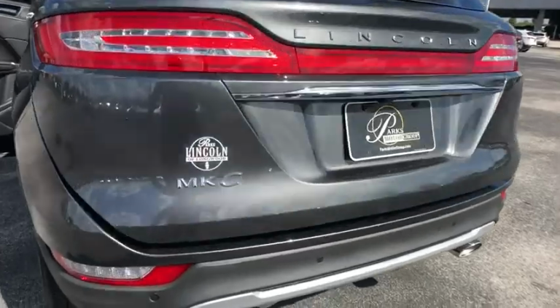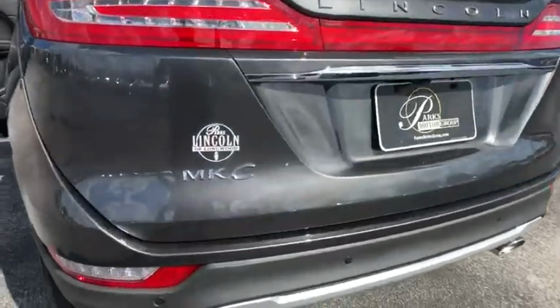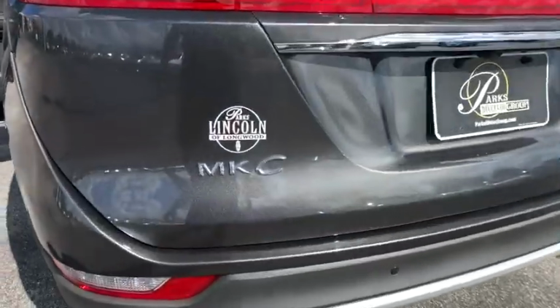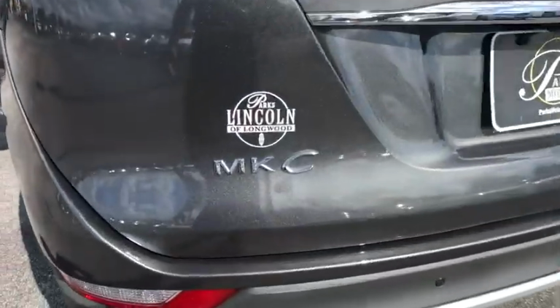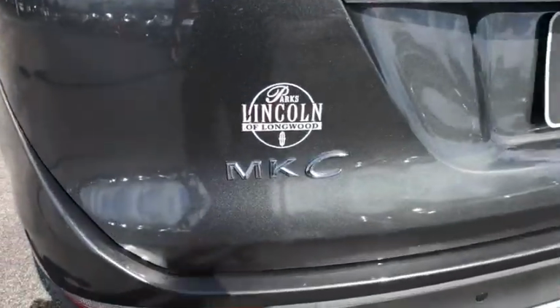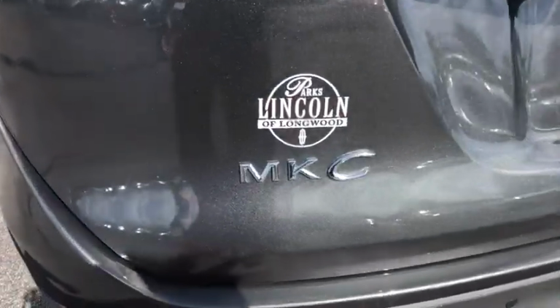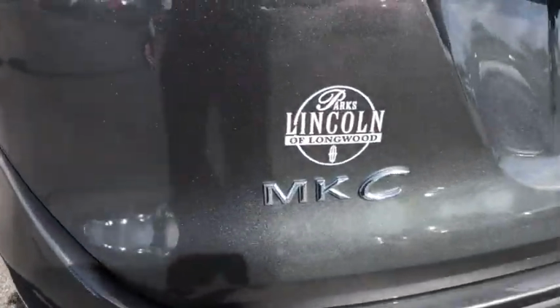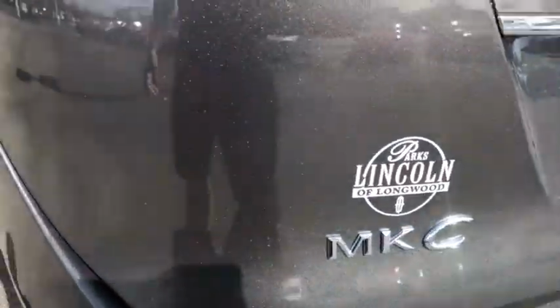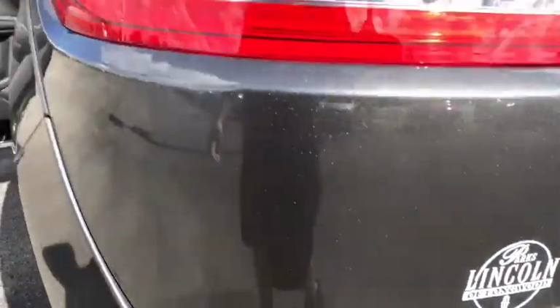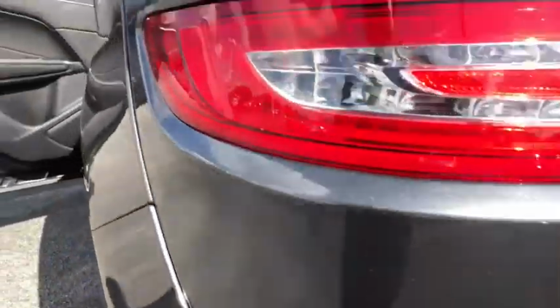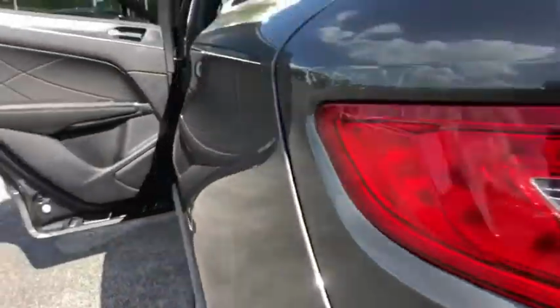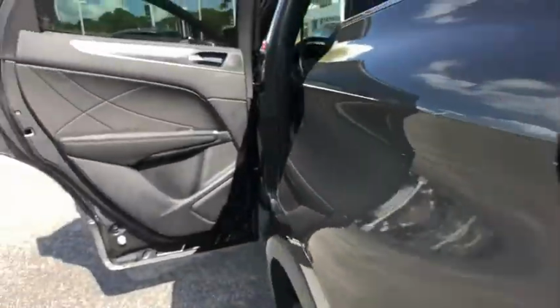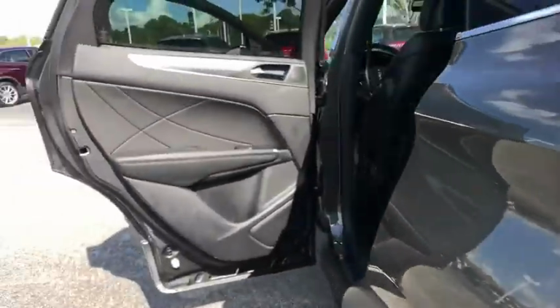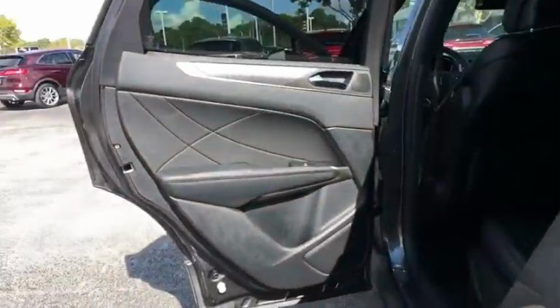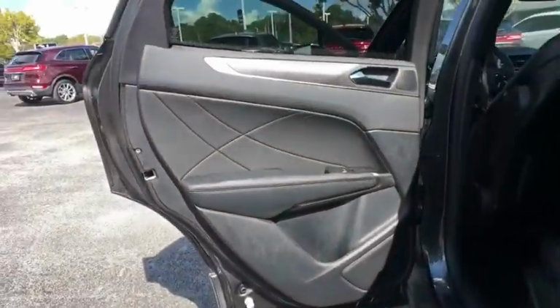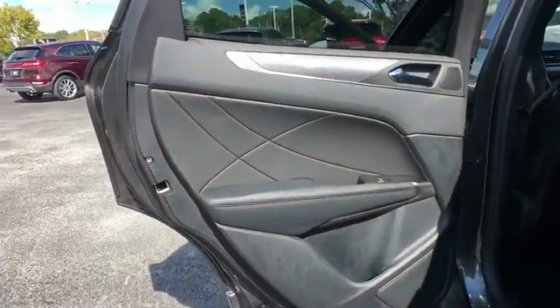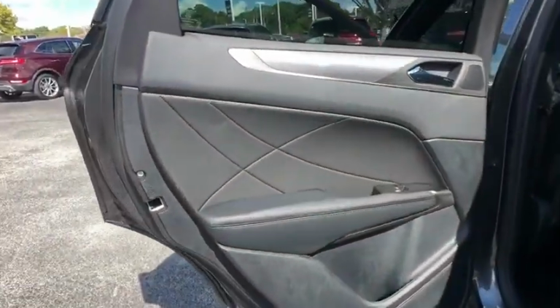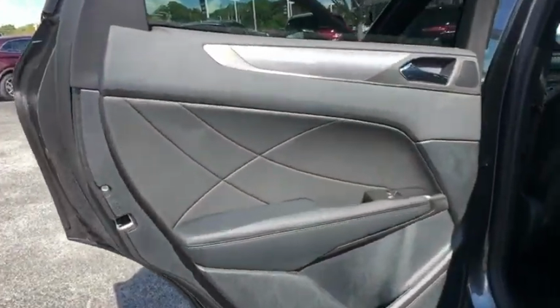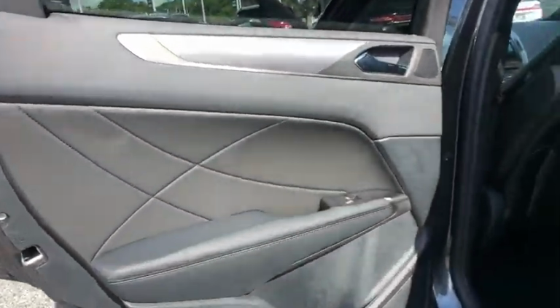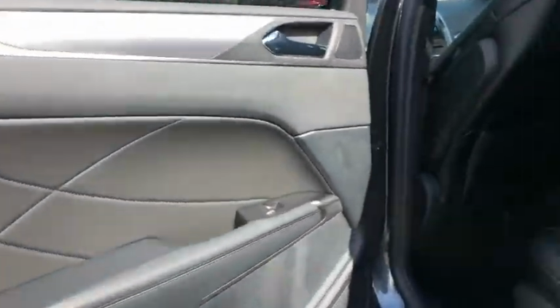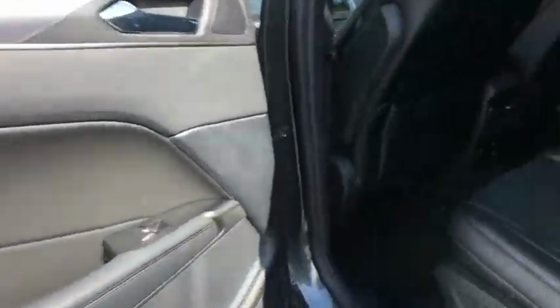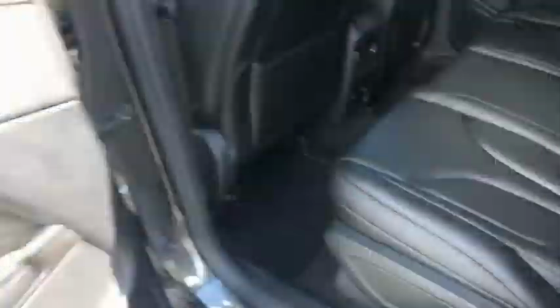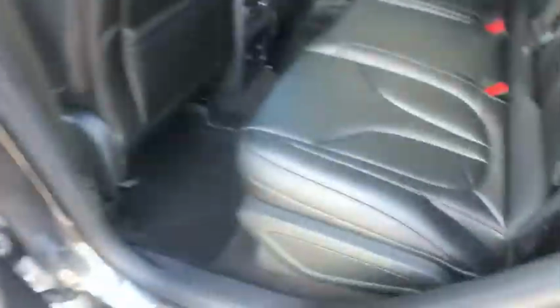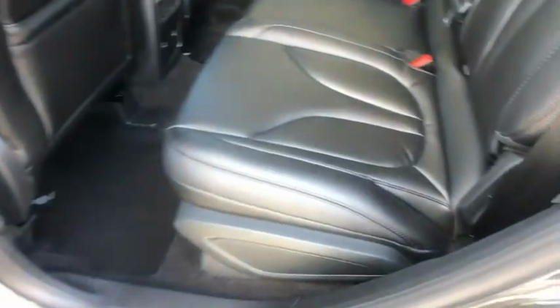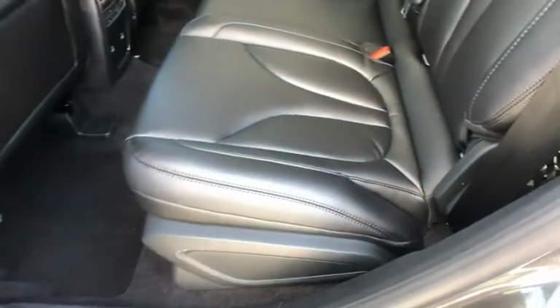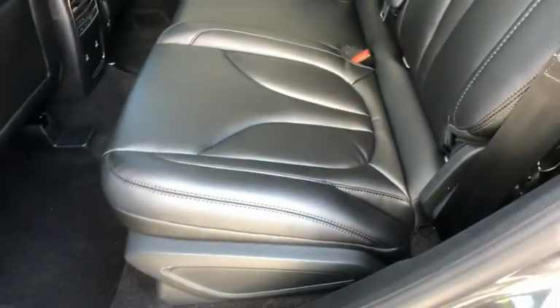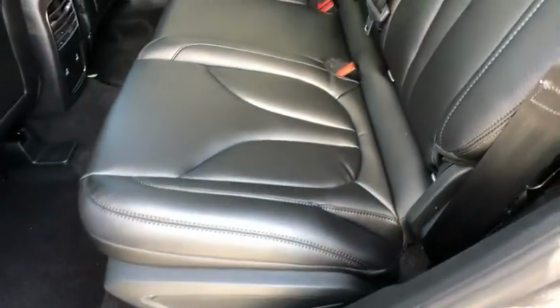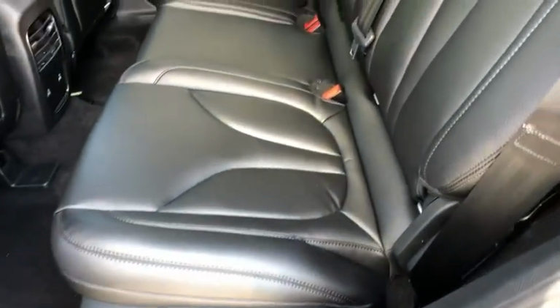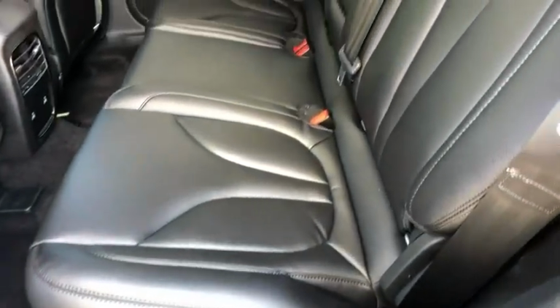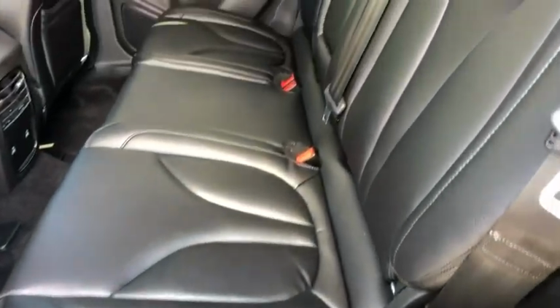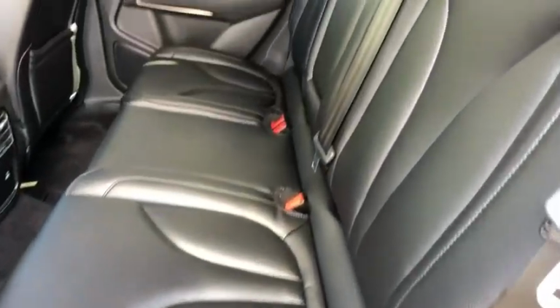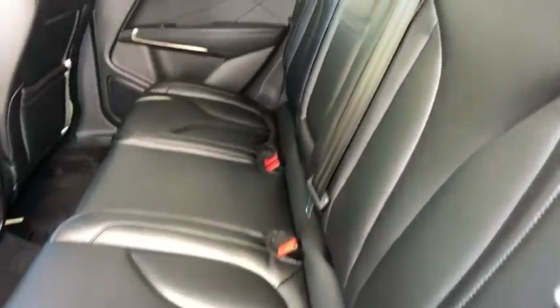Aluminum wheels, keyless start, cruise control, auto dimming rear view mirror, floor mats, four wheel disc brakes.